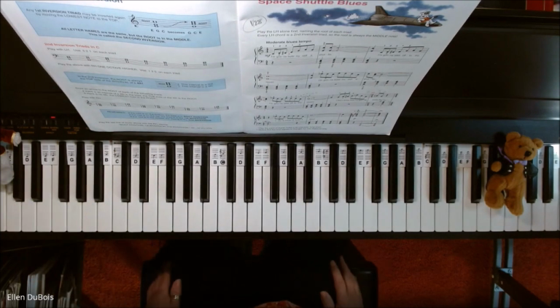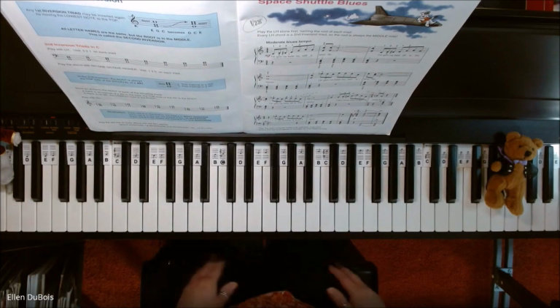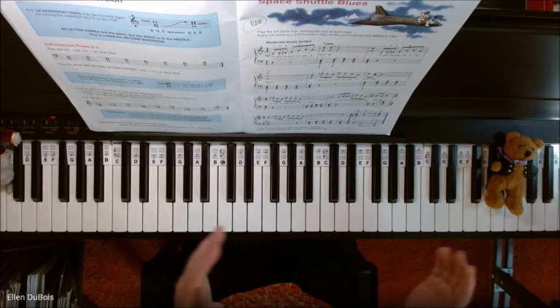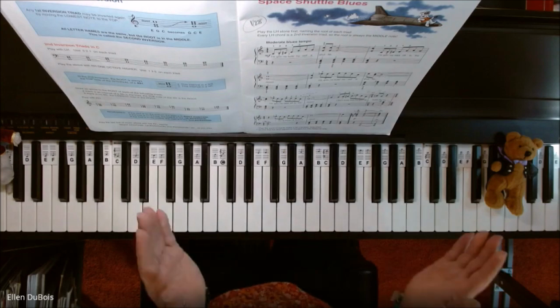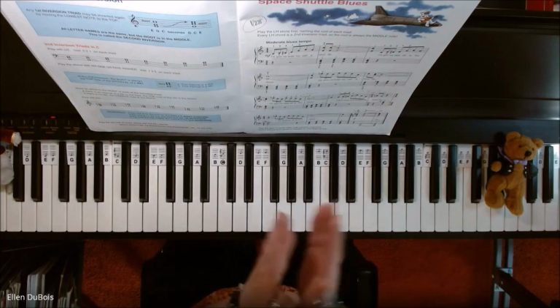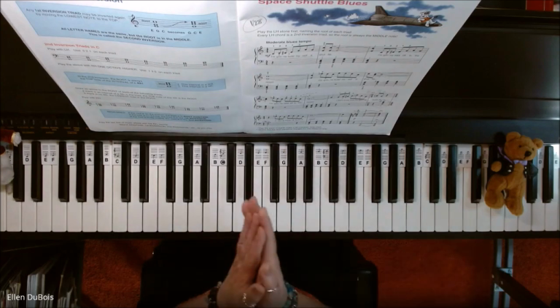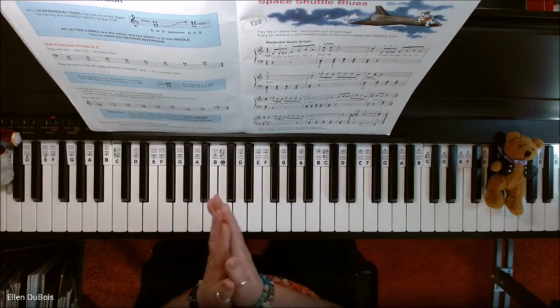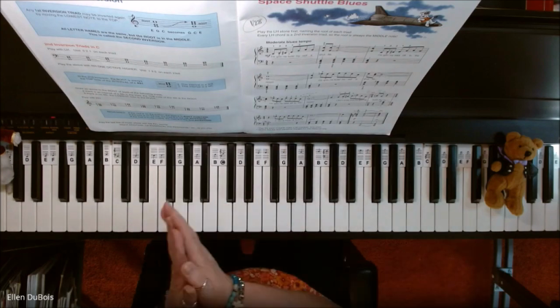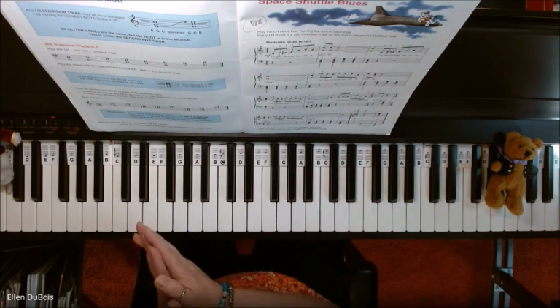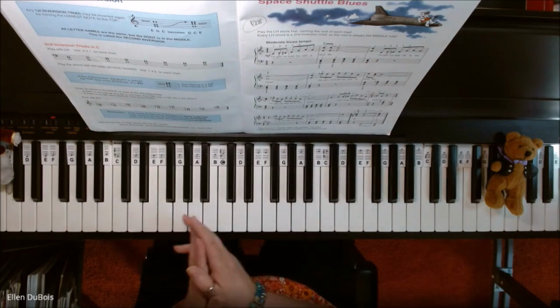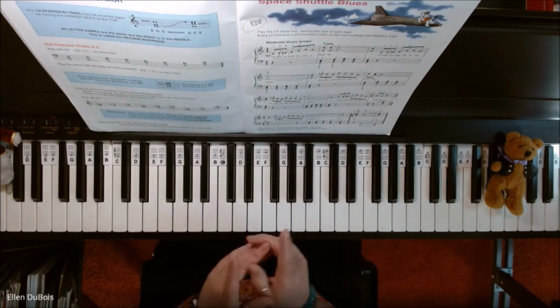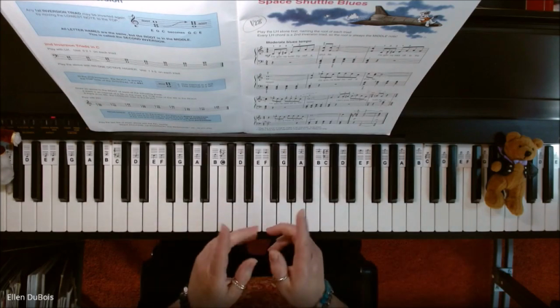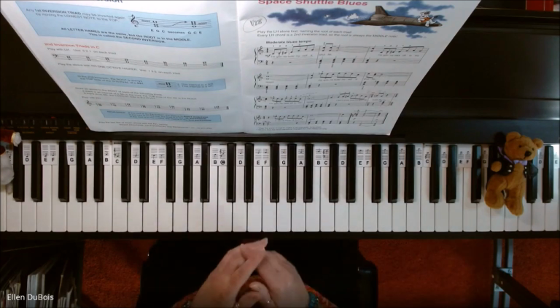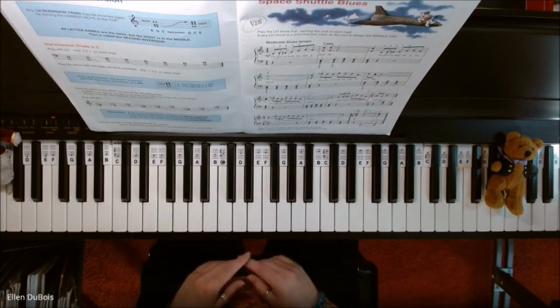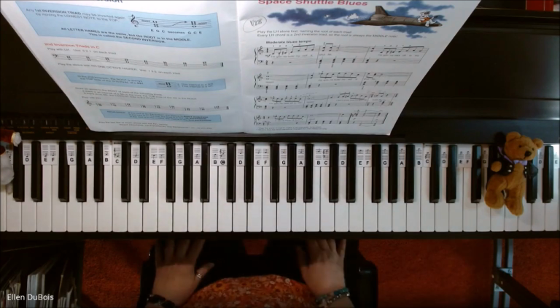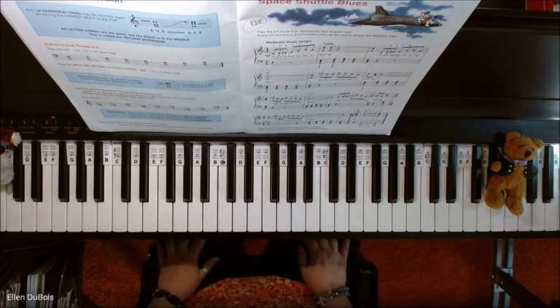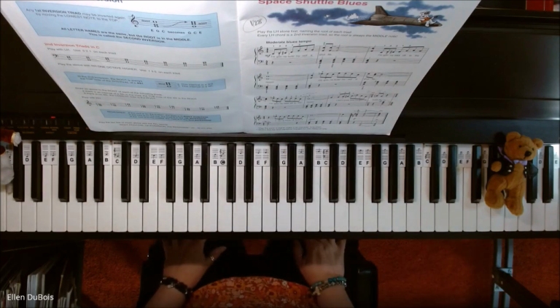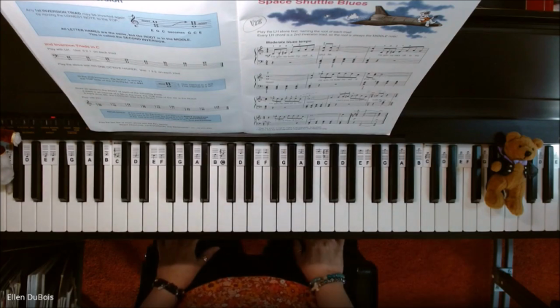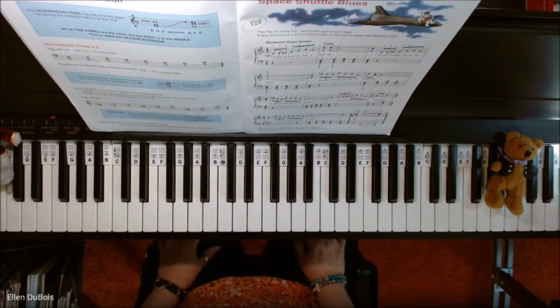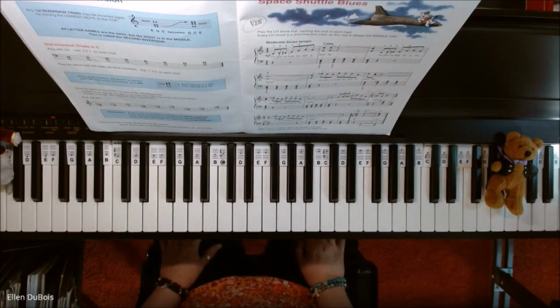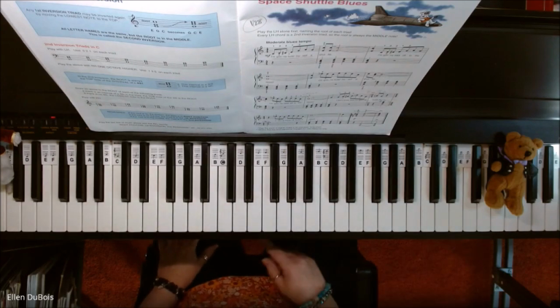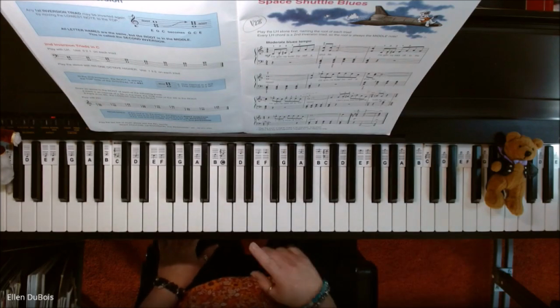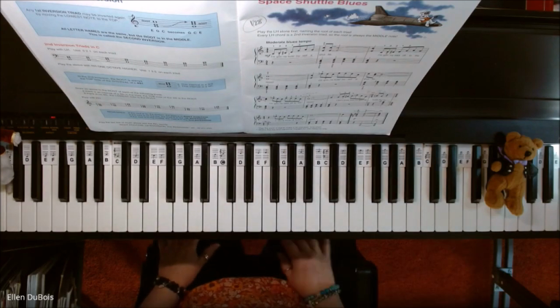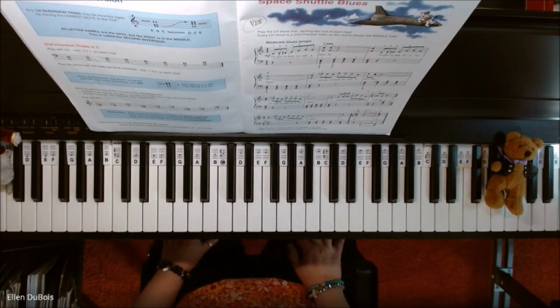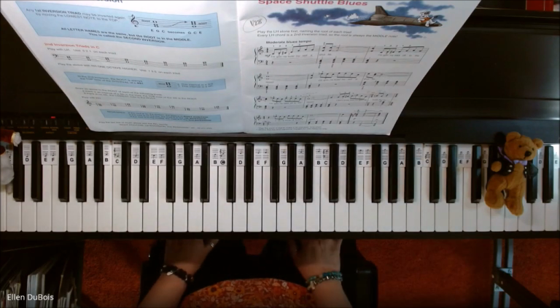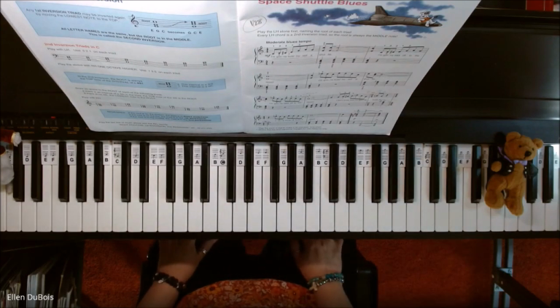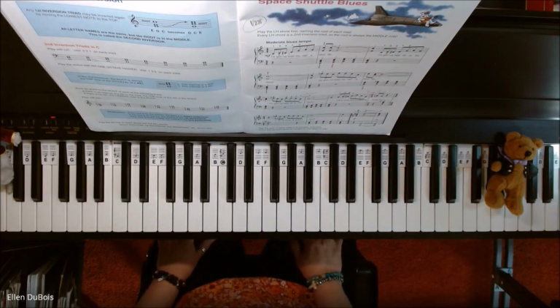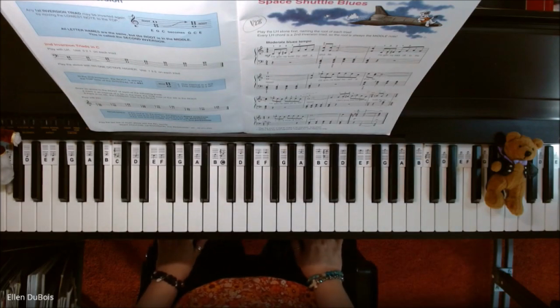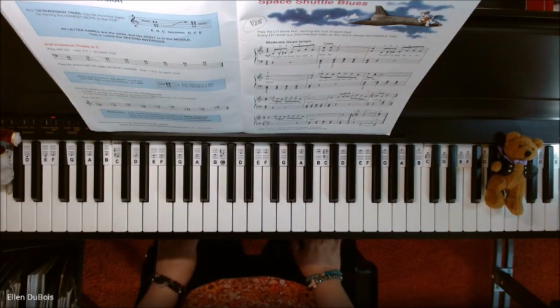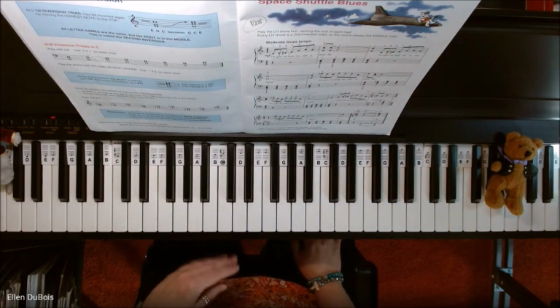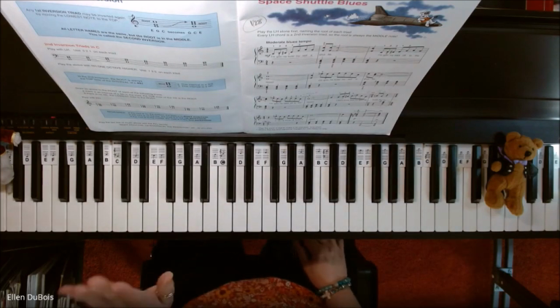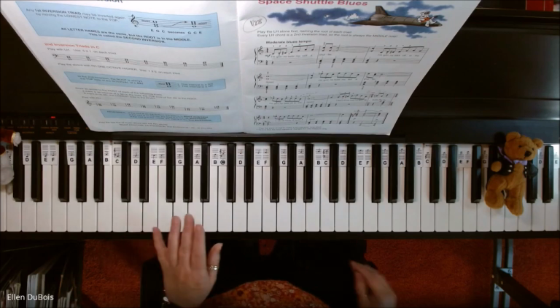All right, Space Shuttle Blues, page 11. Hope this helps, and I'll see you next time. Thanks. Bye-bye.